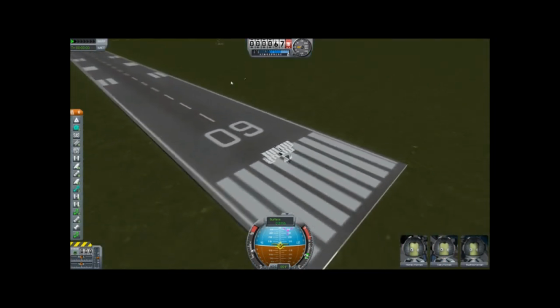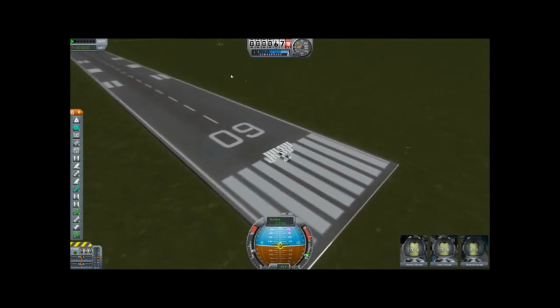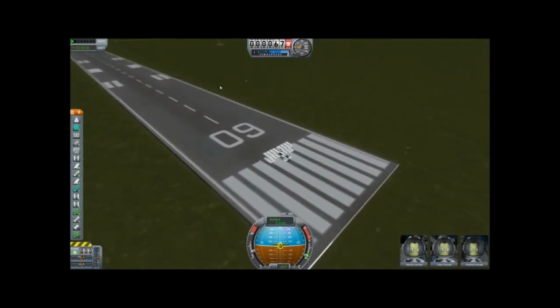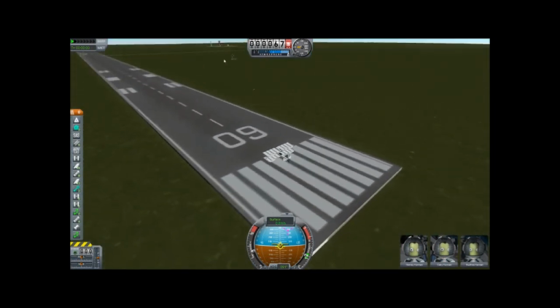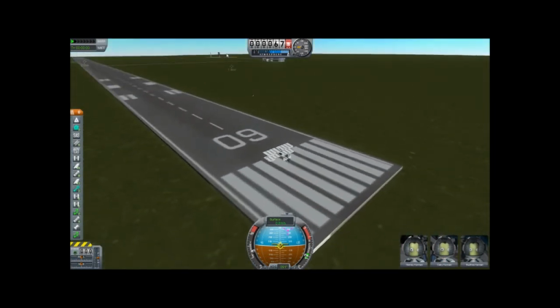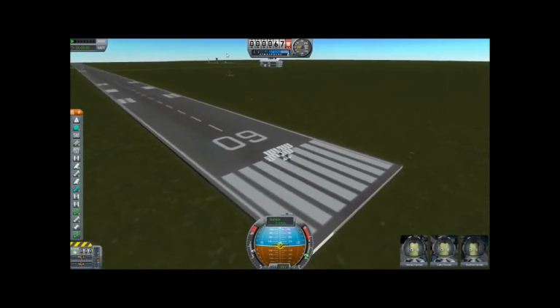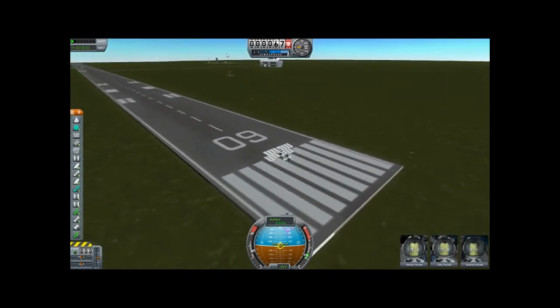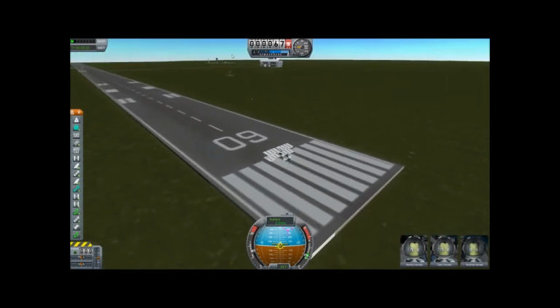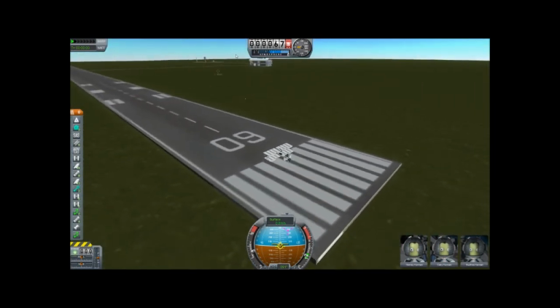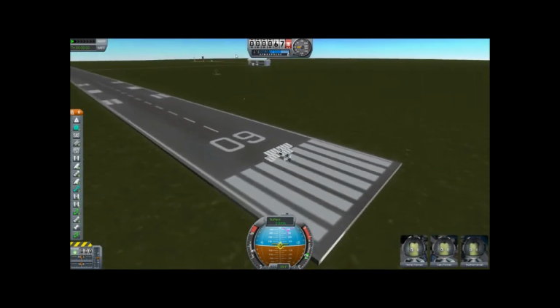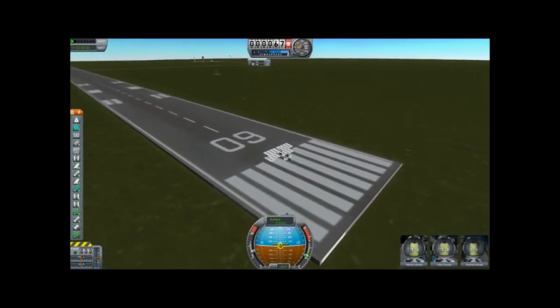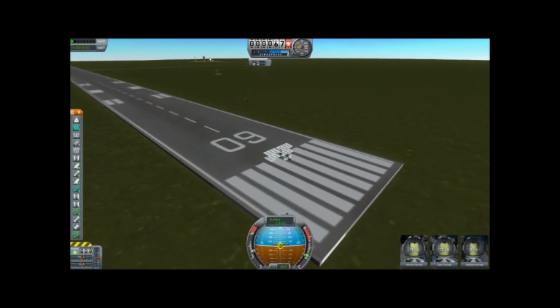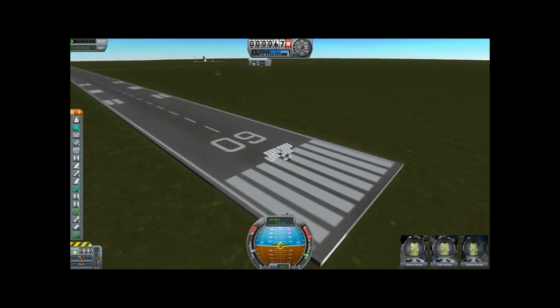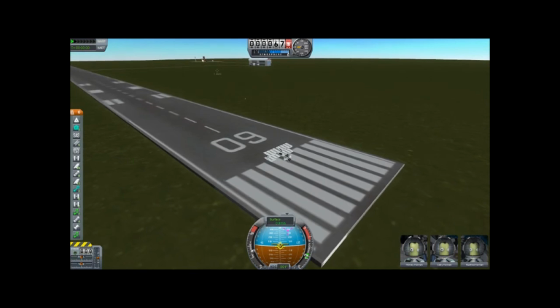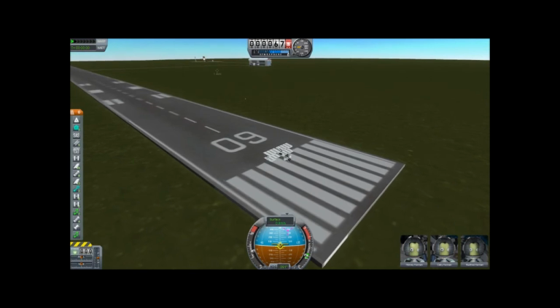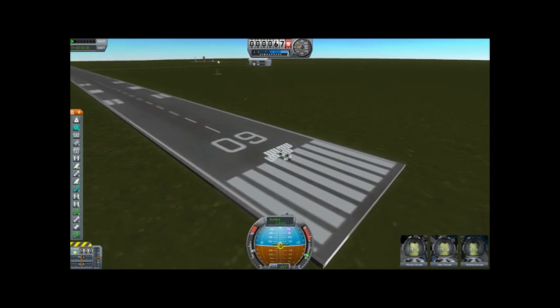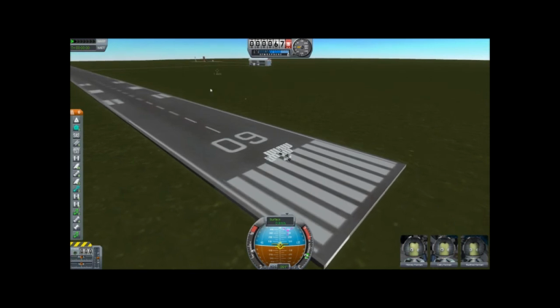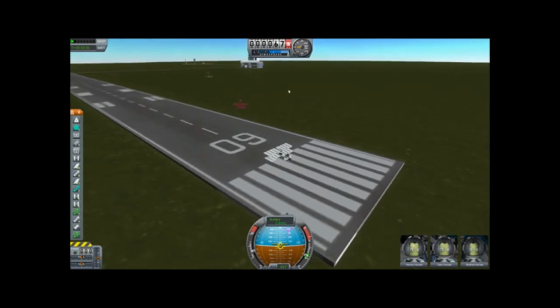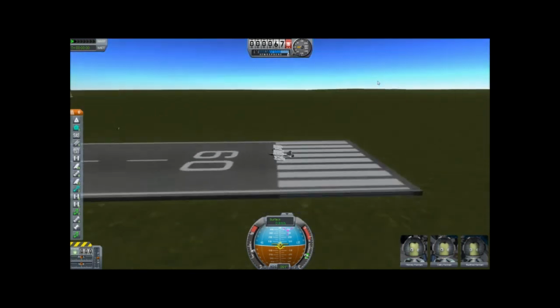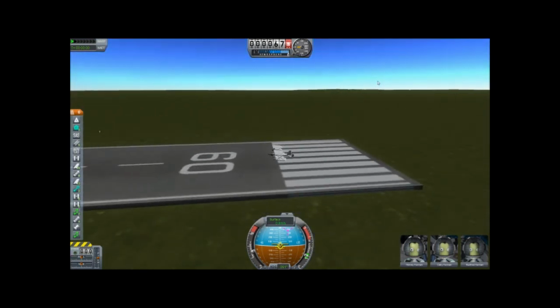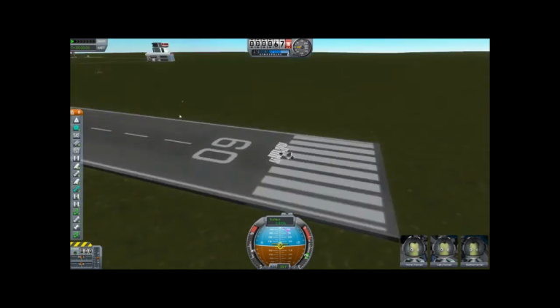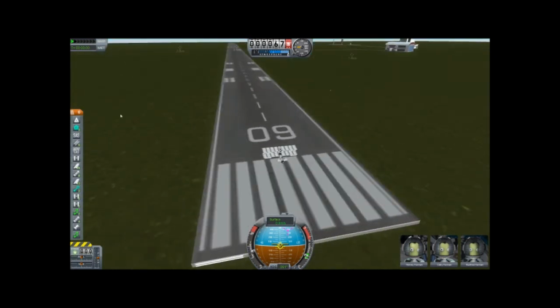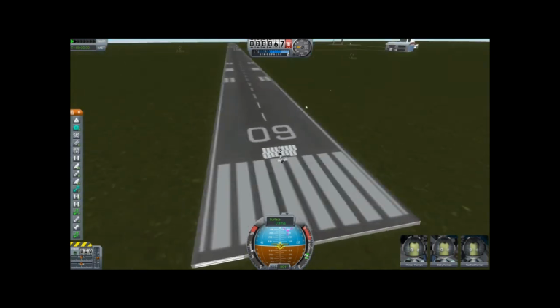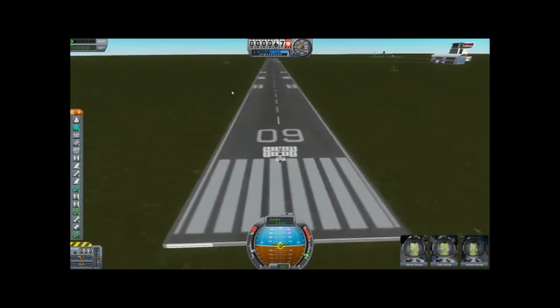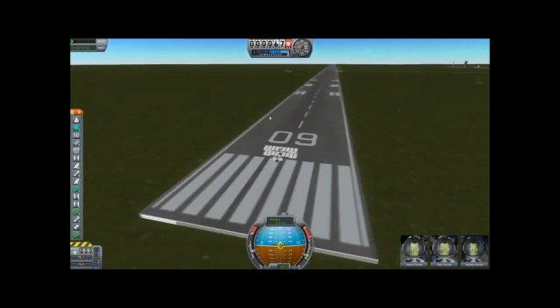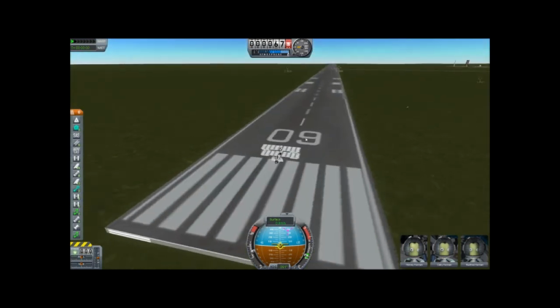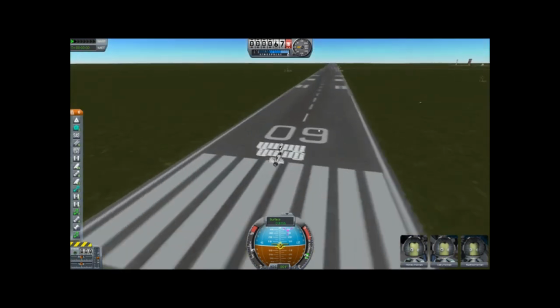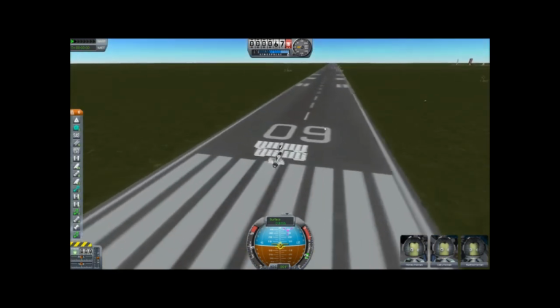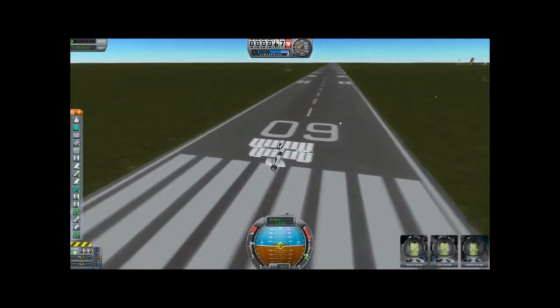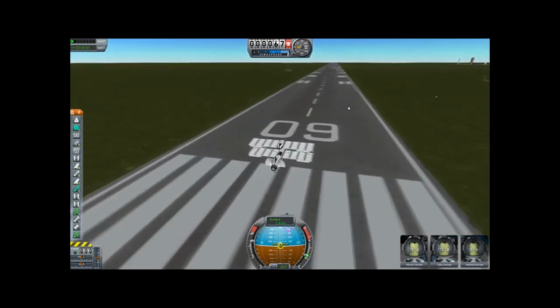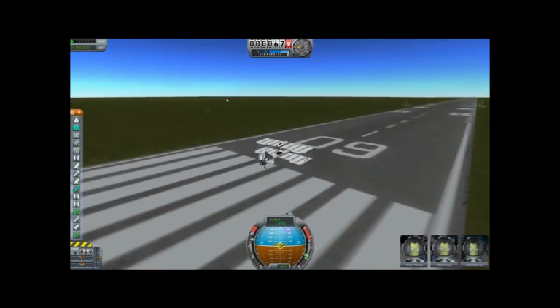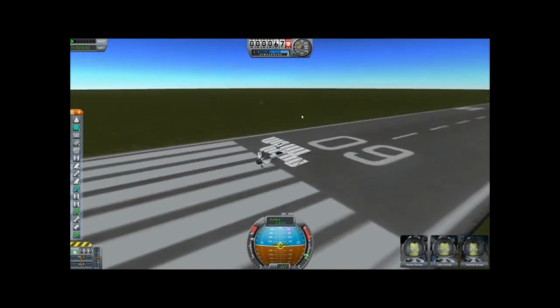Oh, what's going on there — looks weird. There's our launch tower for rockets, if we build rockets. Okay.